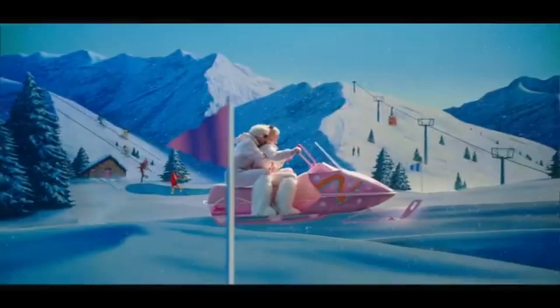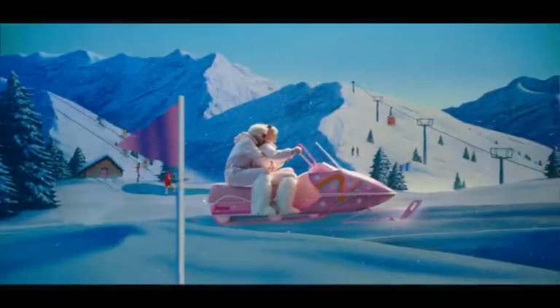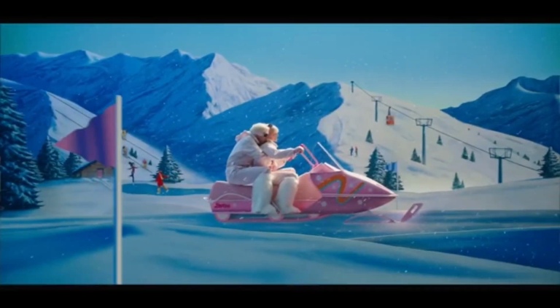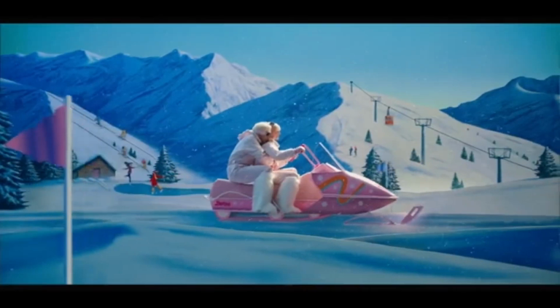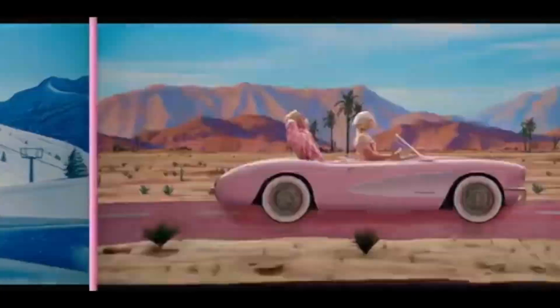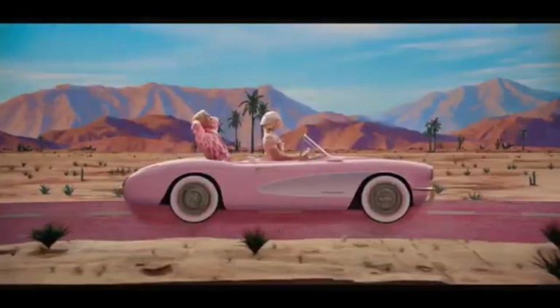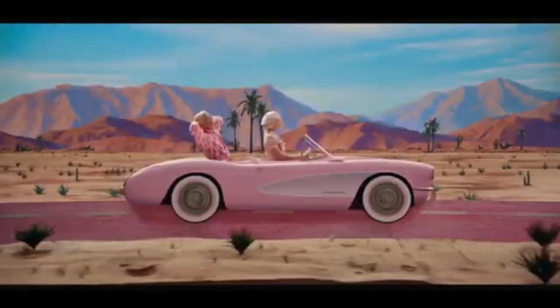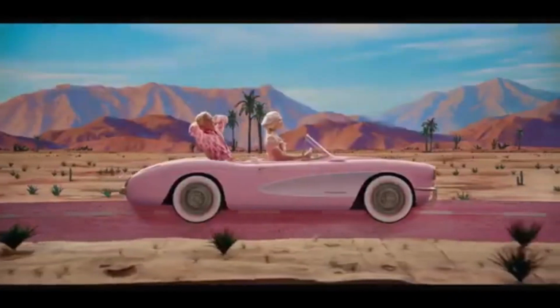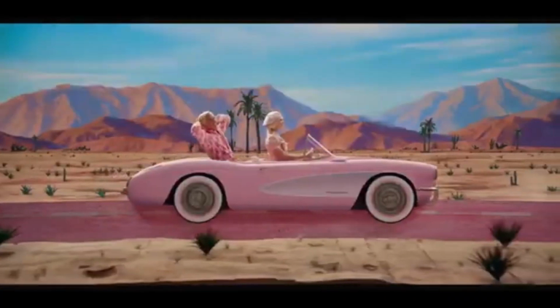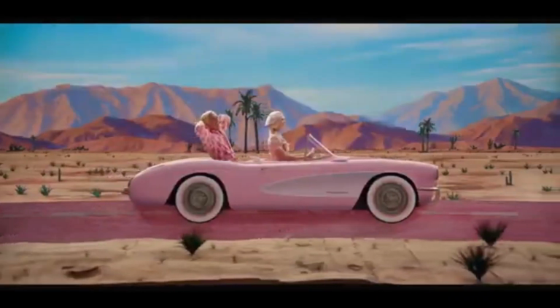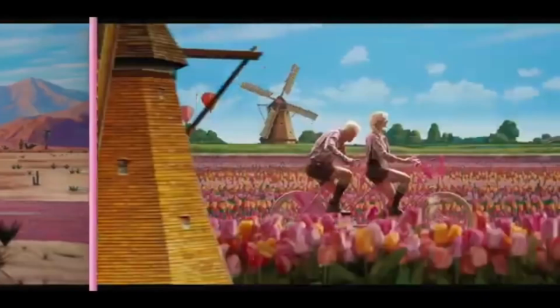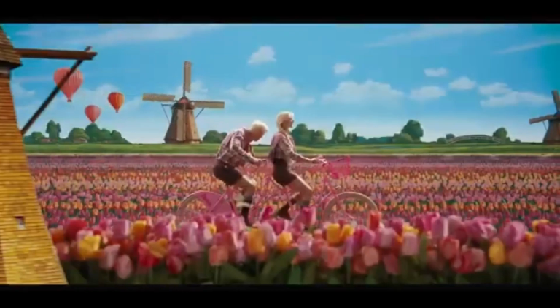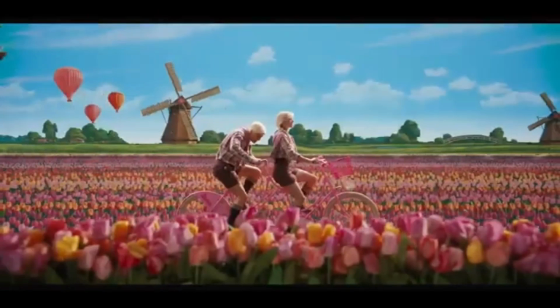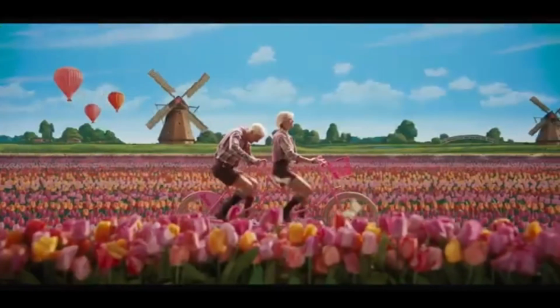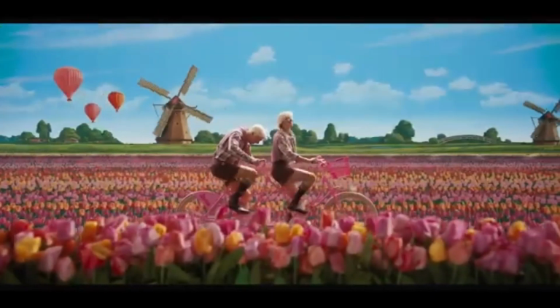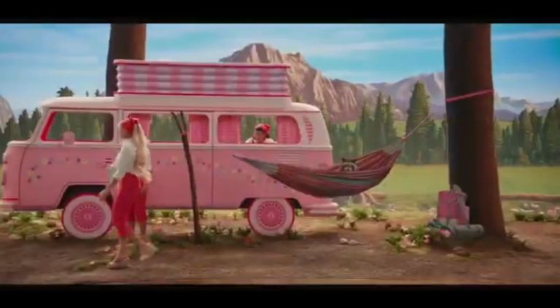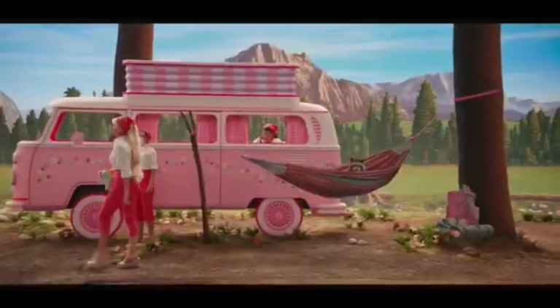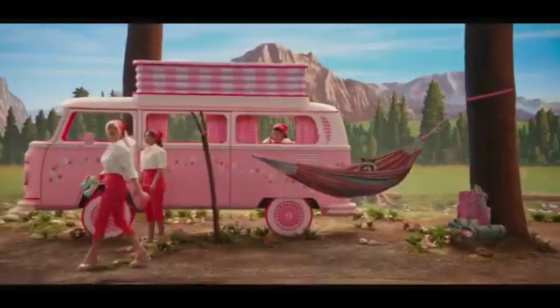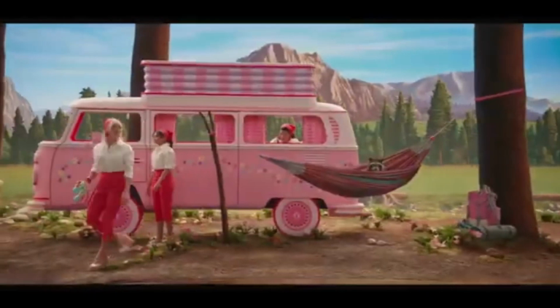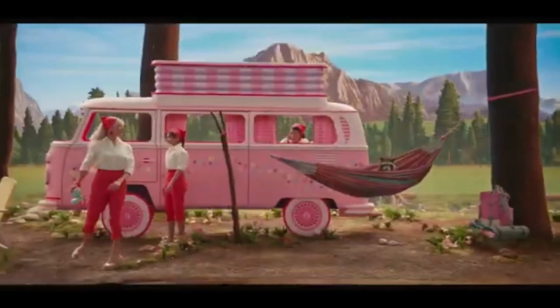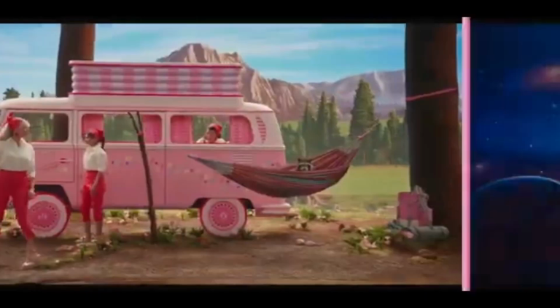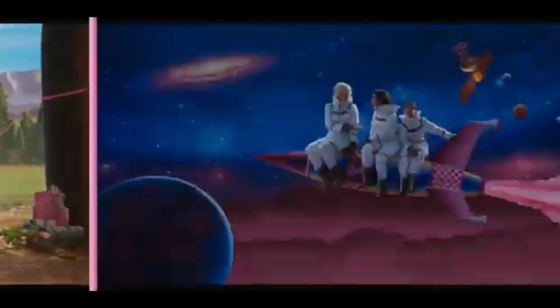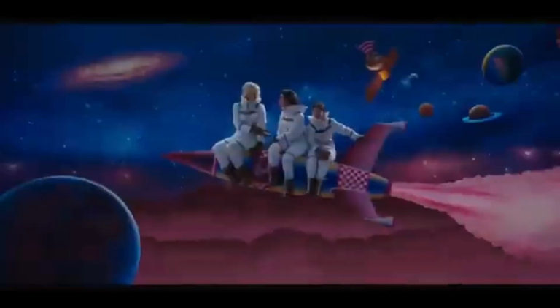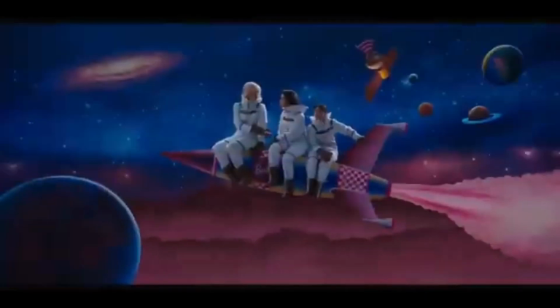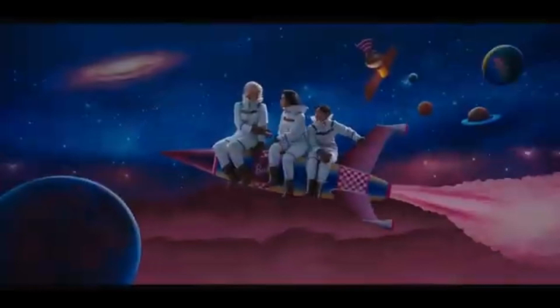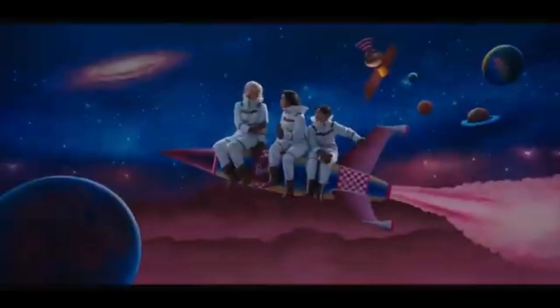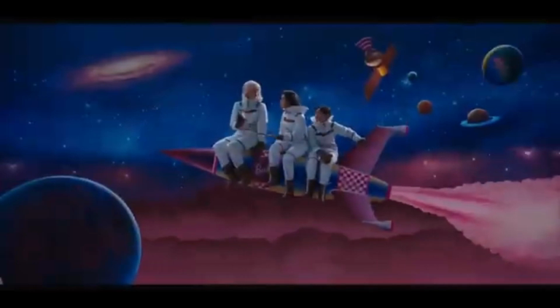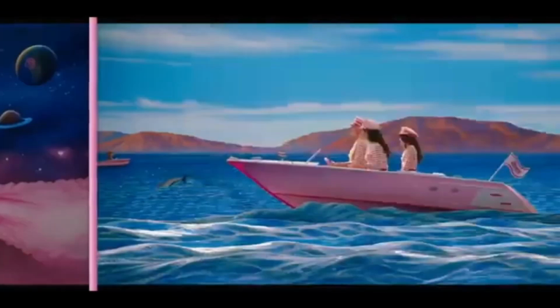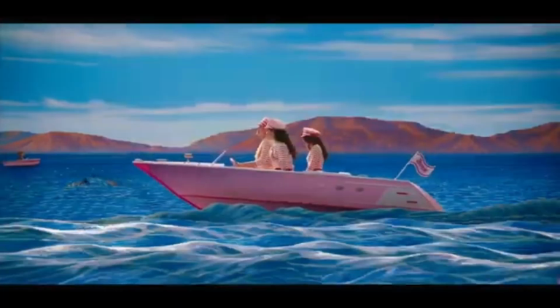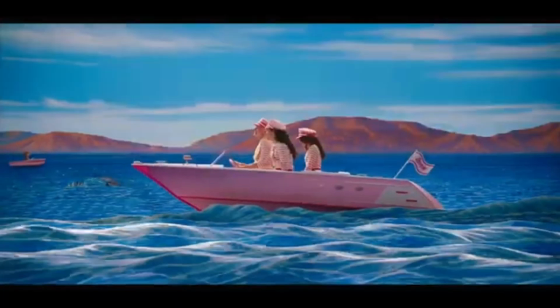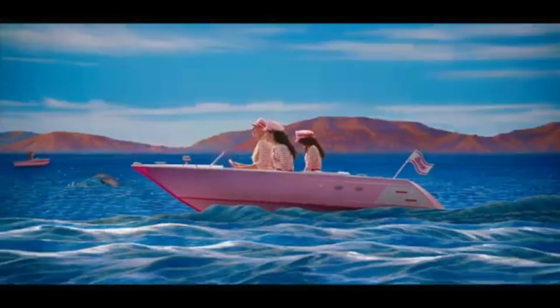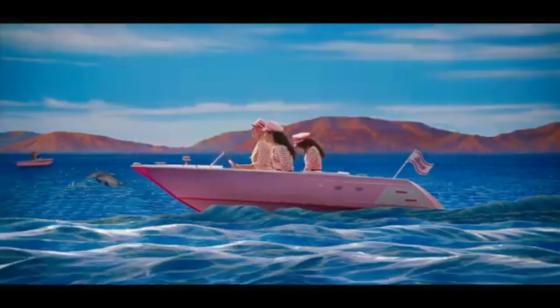And it had six different environments, like Ken and Bobby. Get to camp, and we get to be in space, and we get to be.